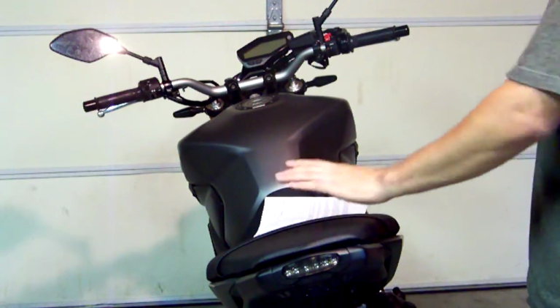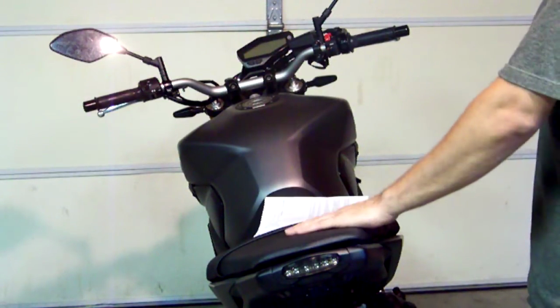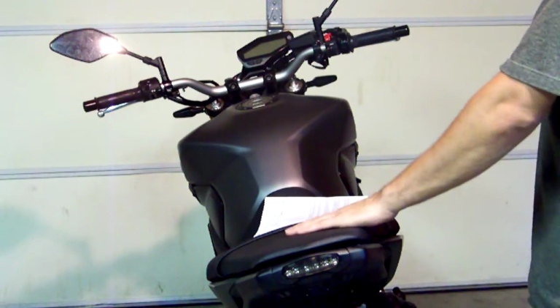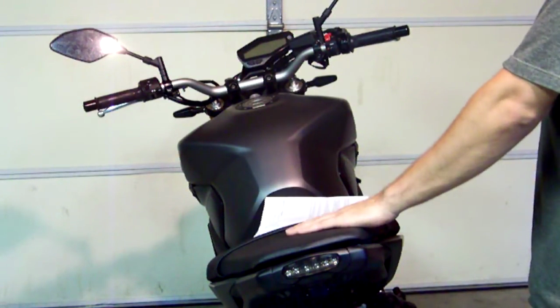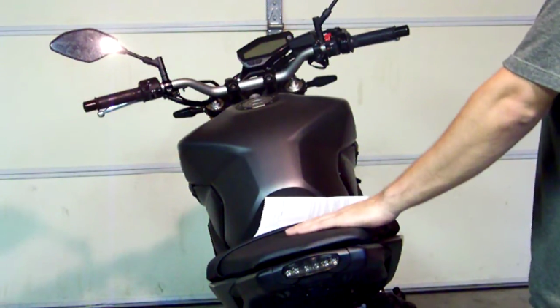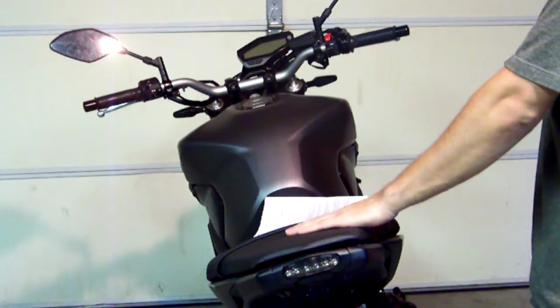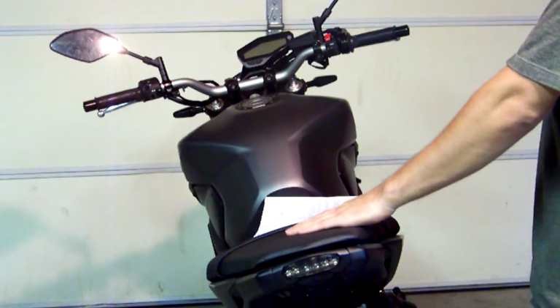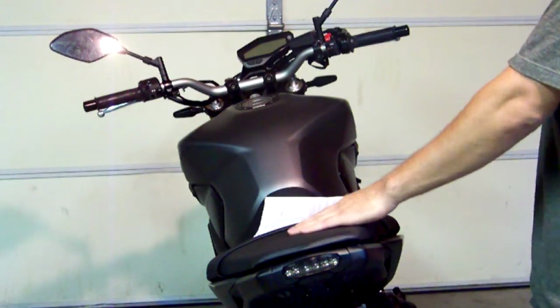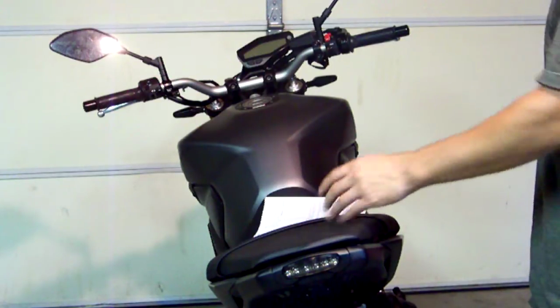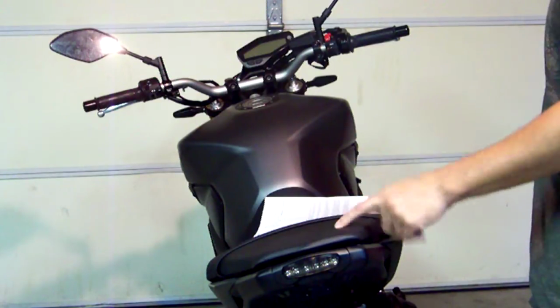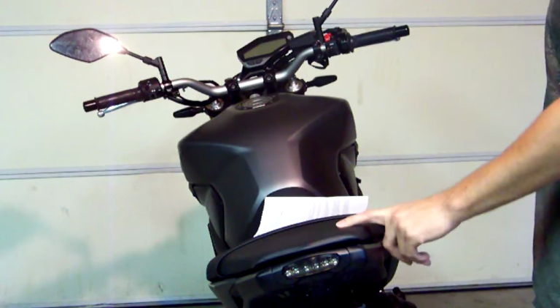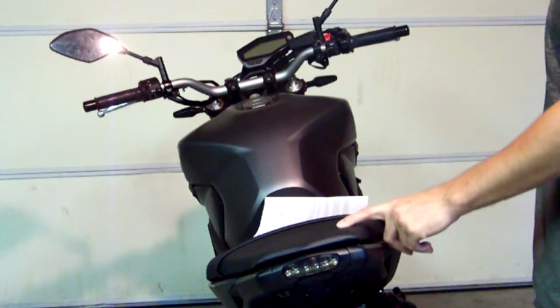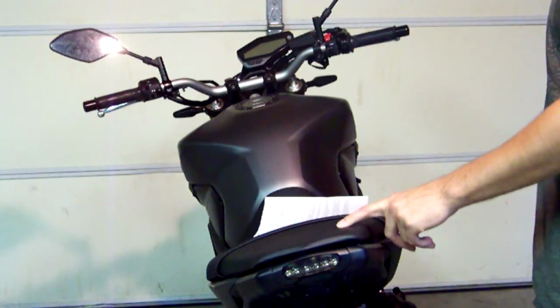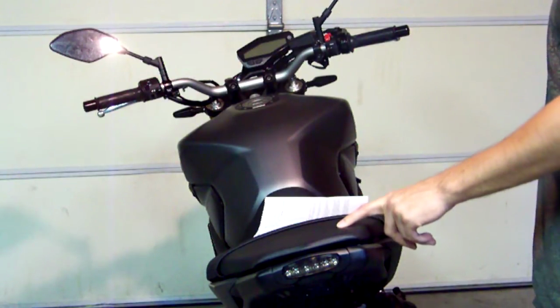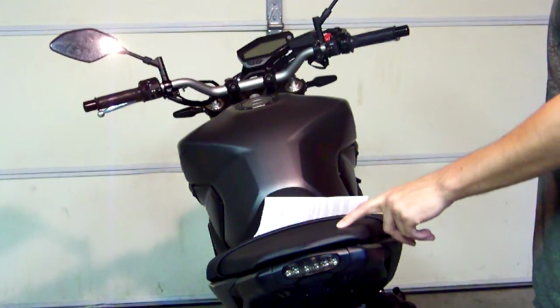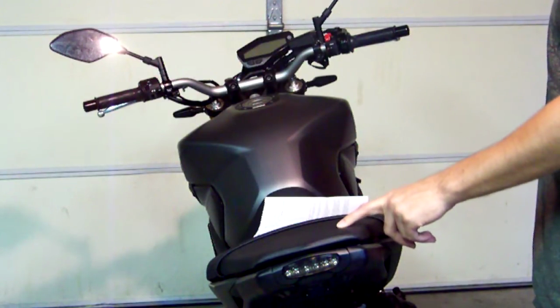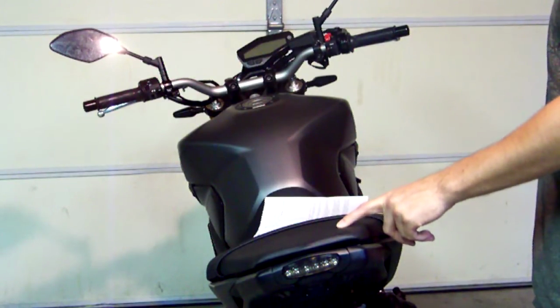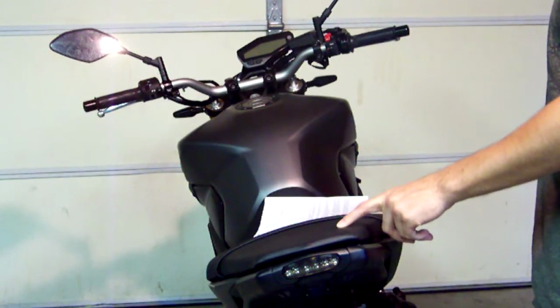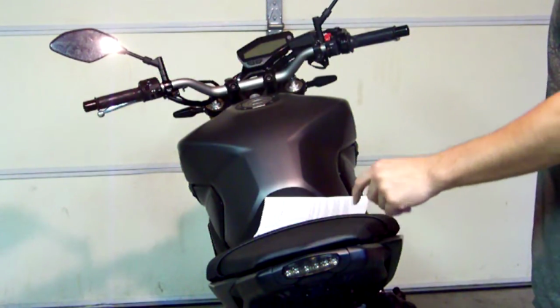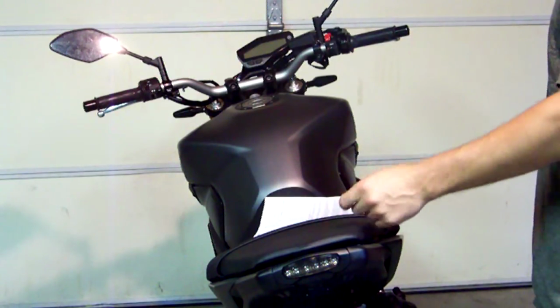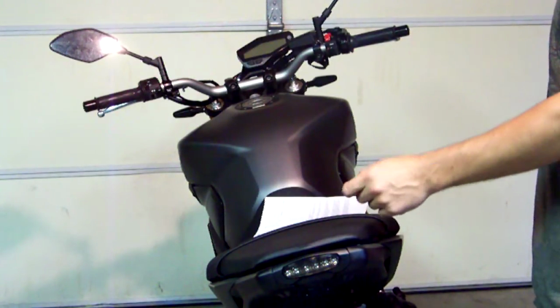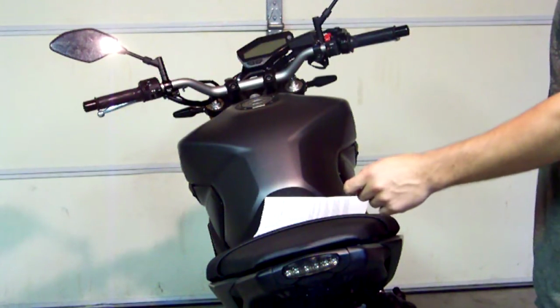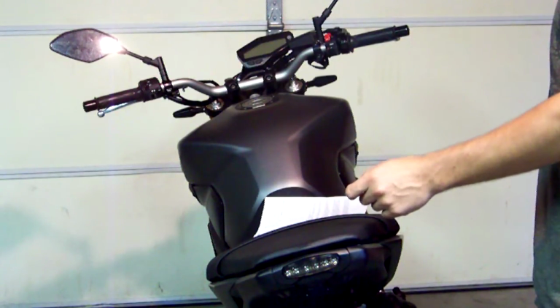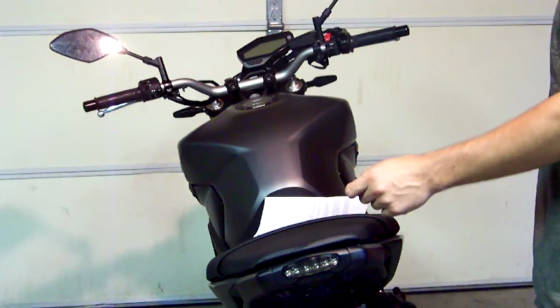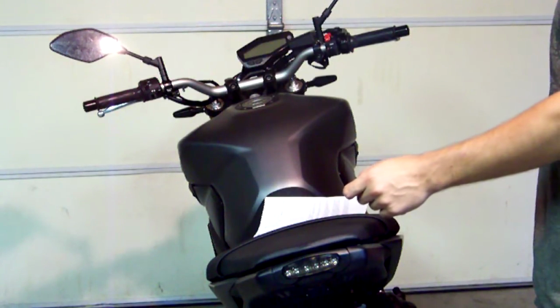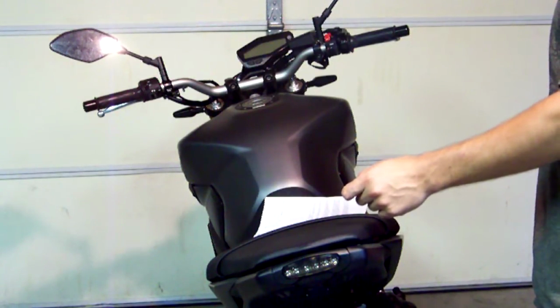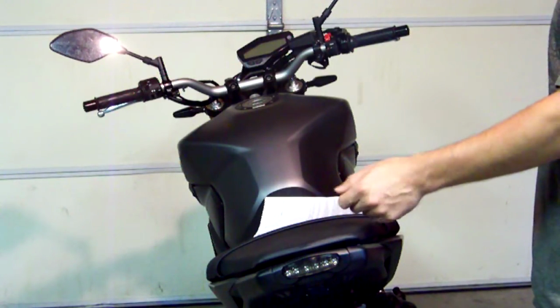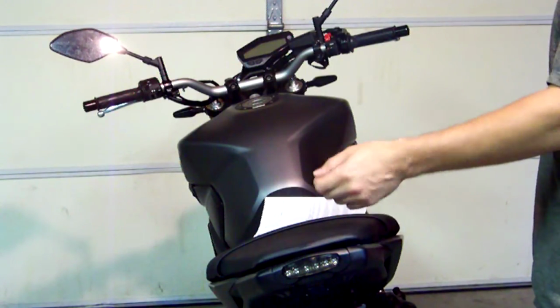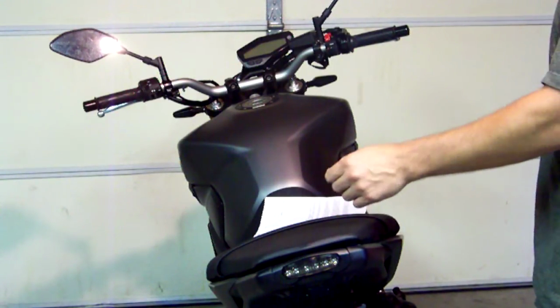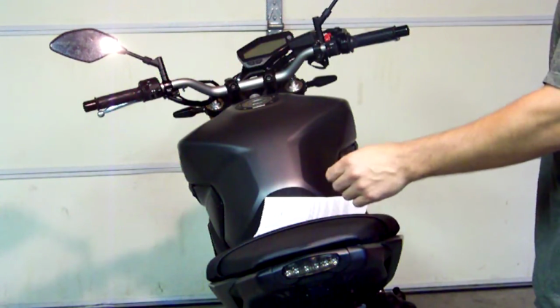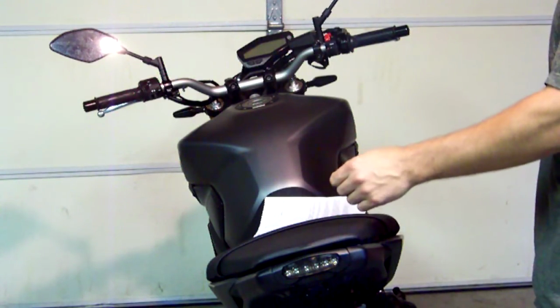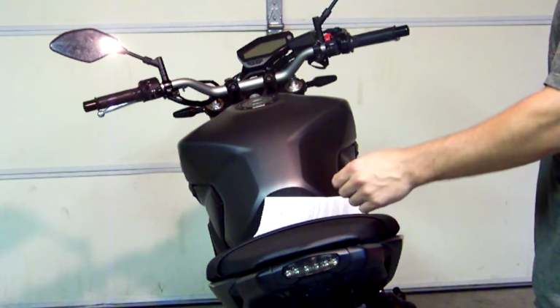We just removed the seat. The unit is plug and play for this bike, so we just unplug the taillight and plug in our unit.